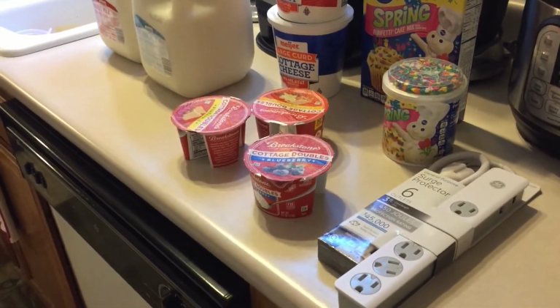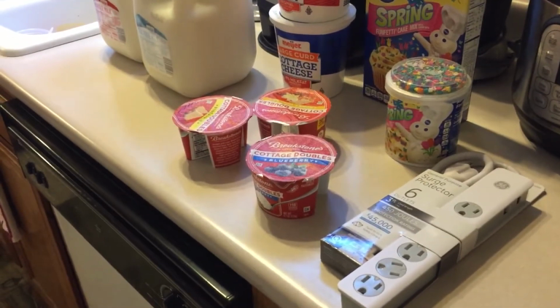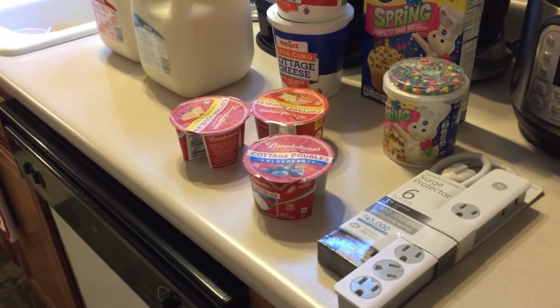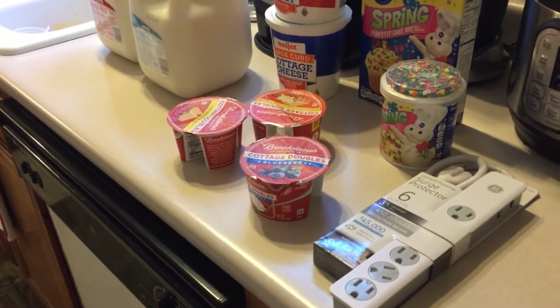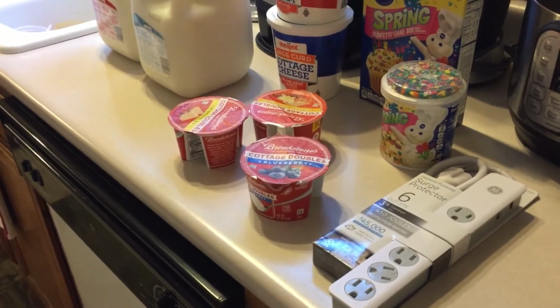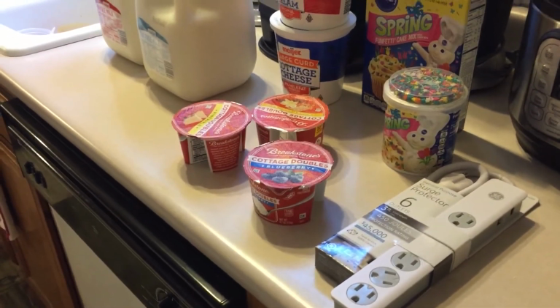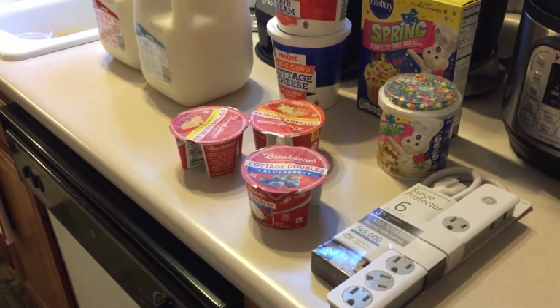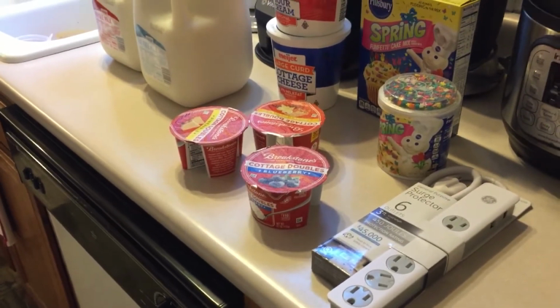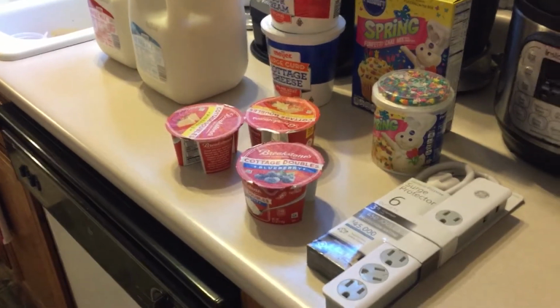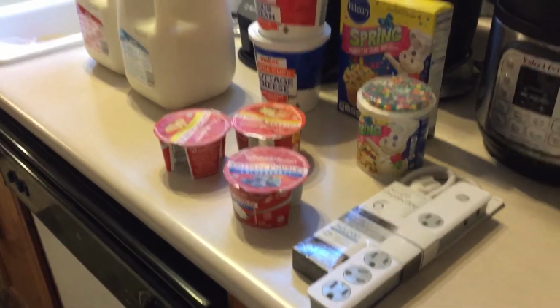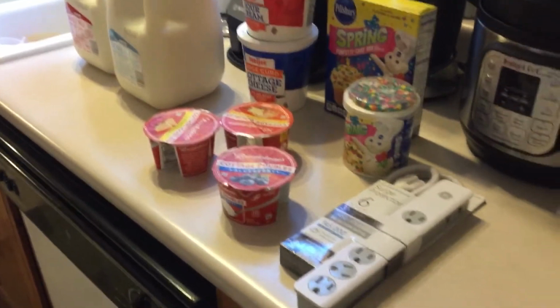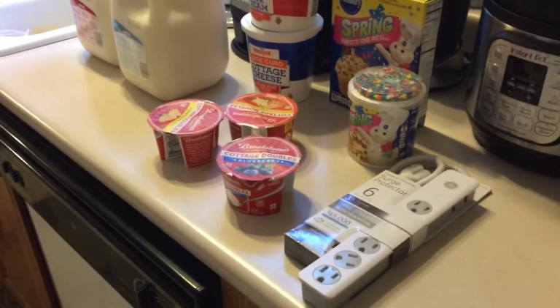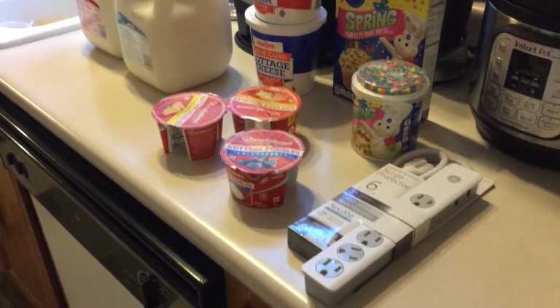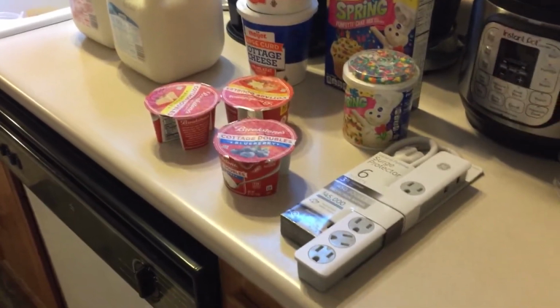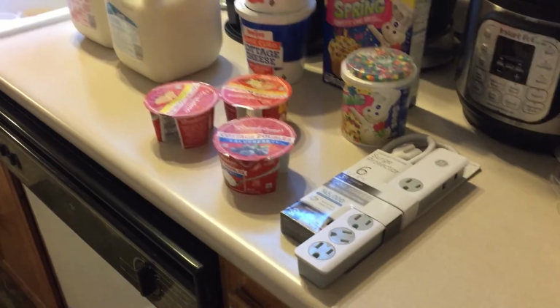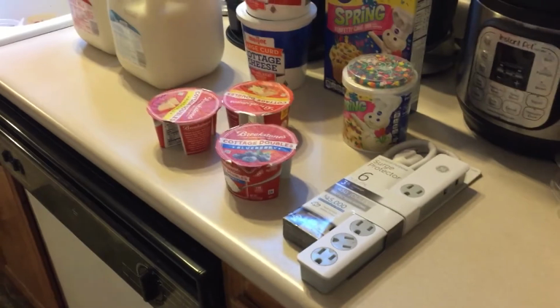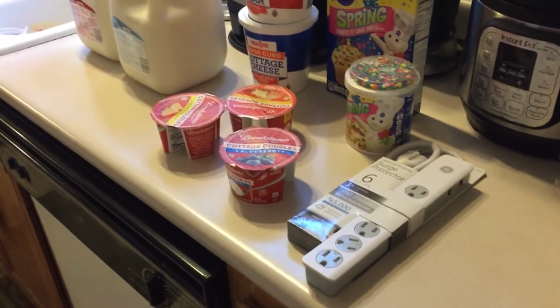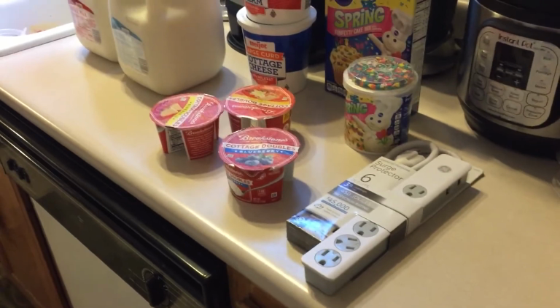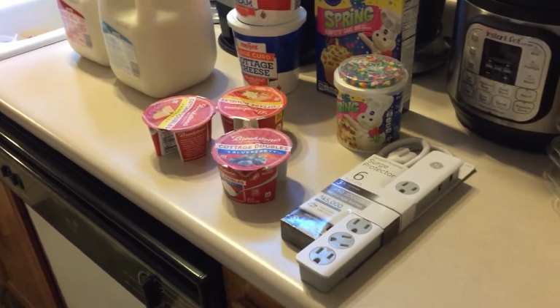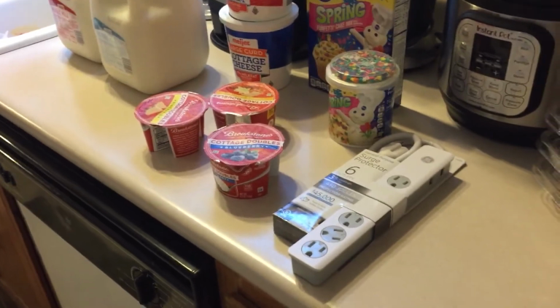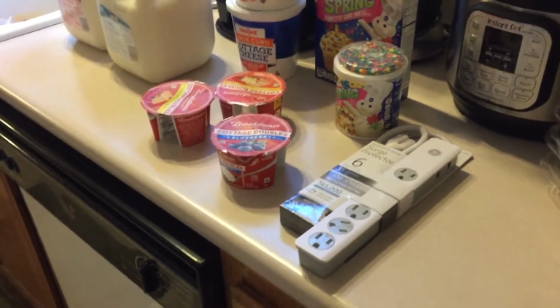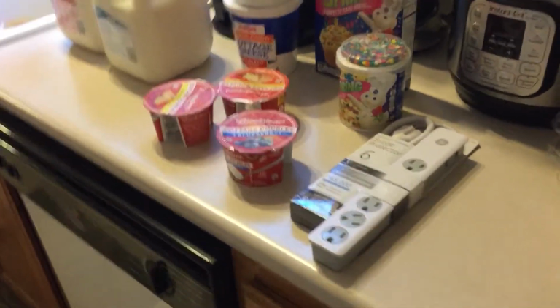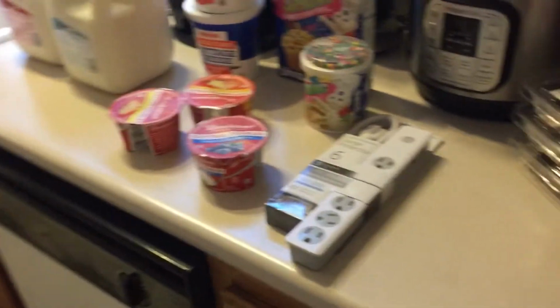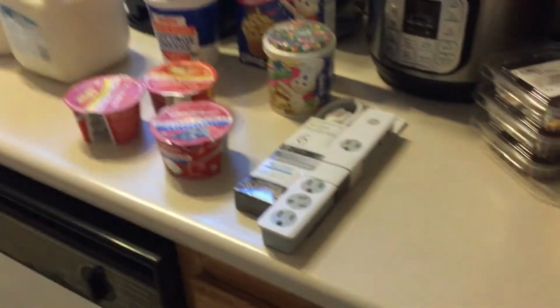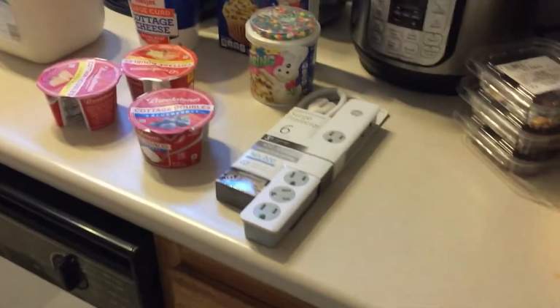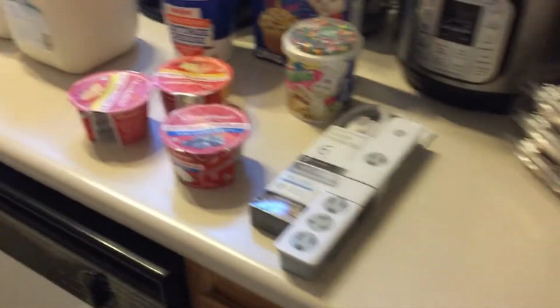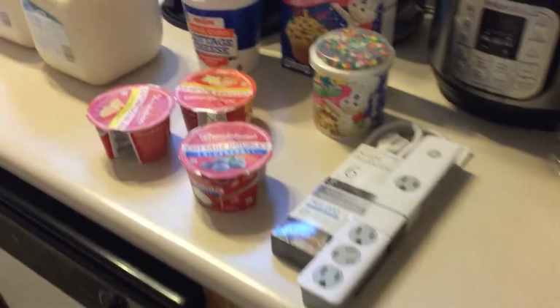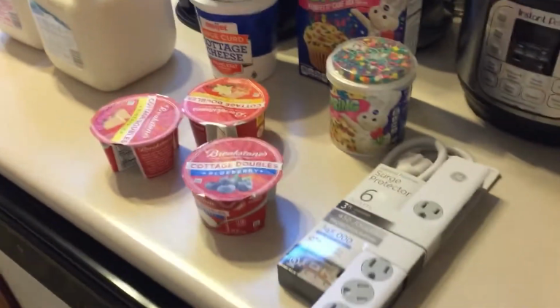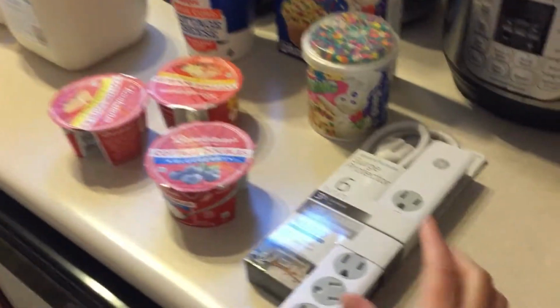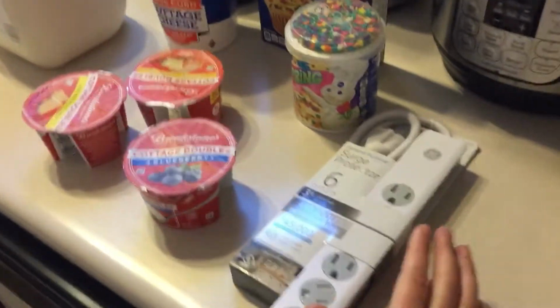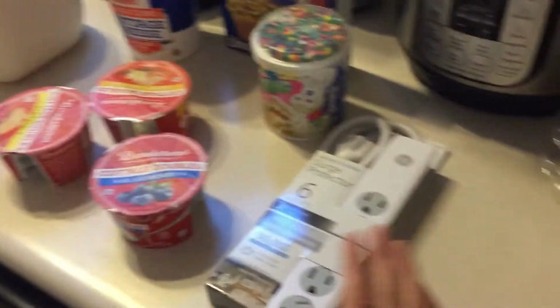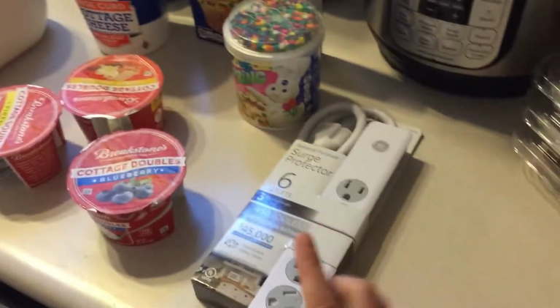Hey guys, this is going to be a grocery haul. I just got back from Meijer. So yeah, here's what I picked up.